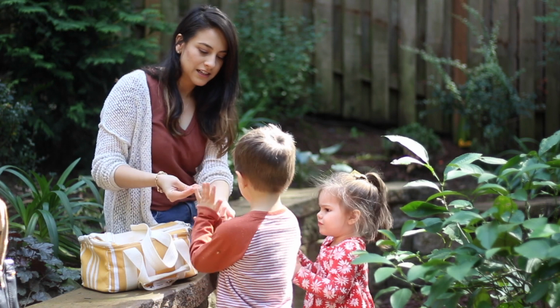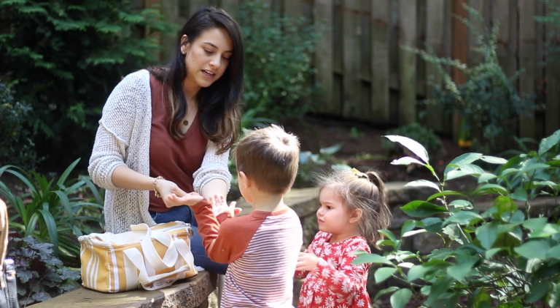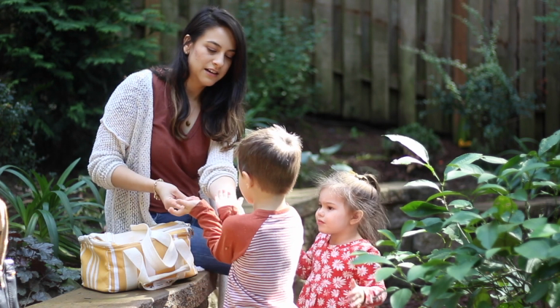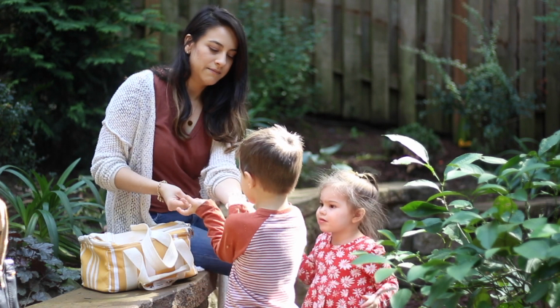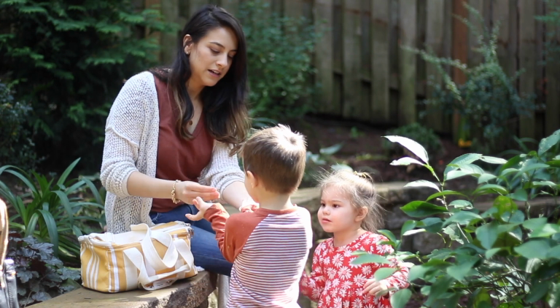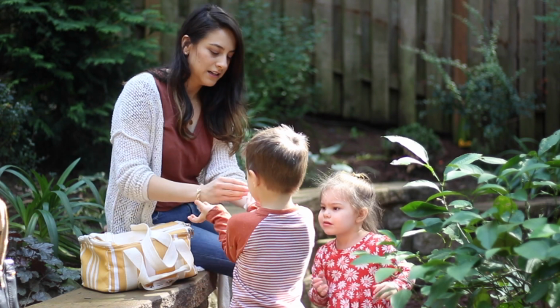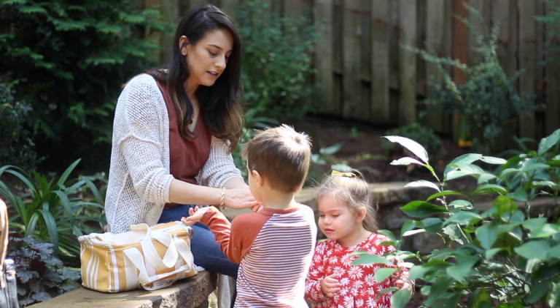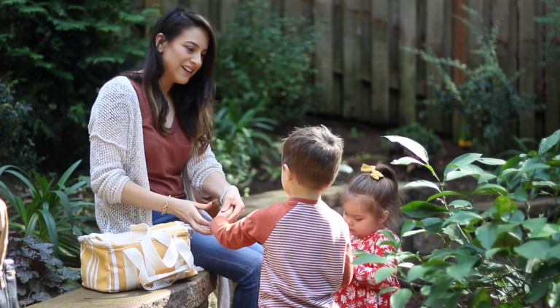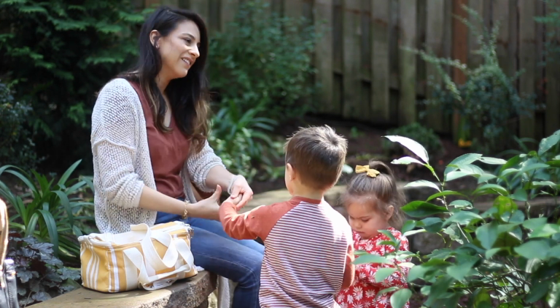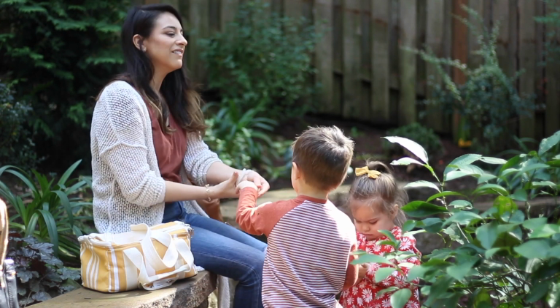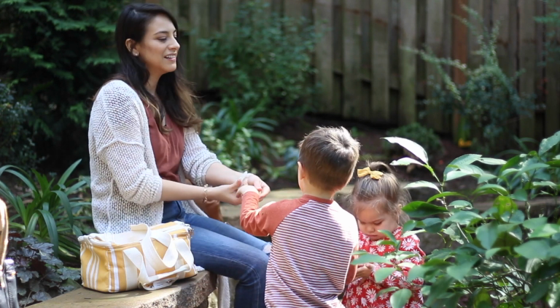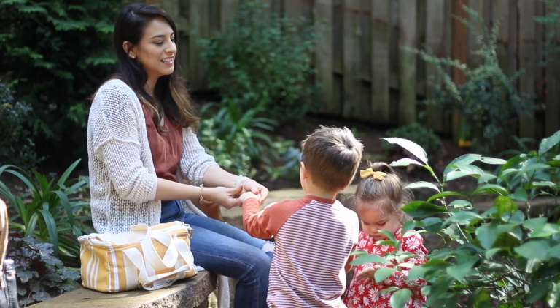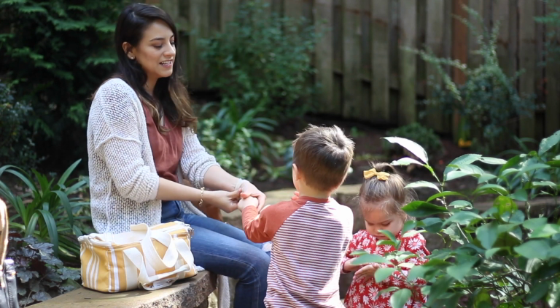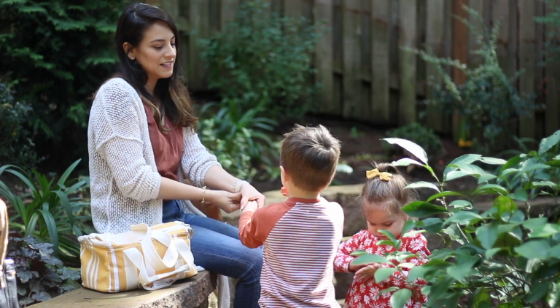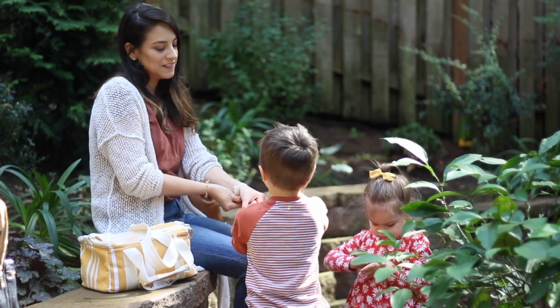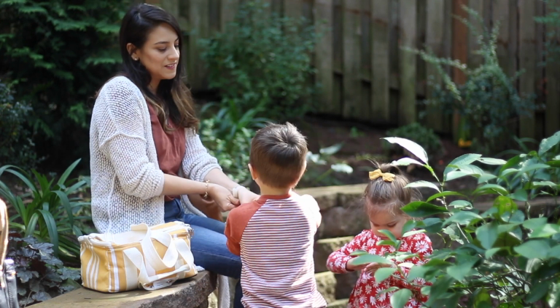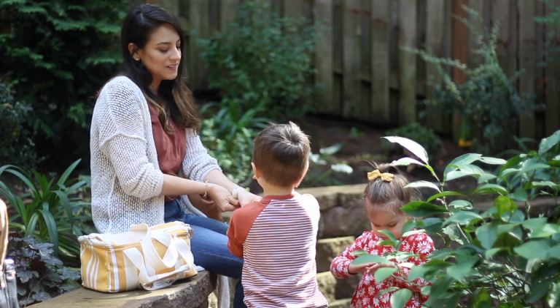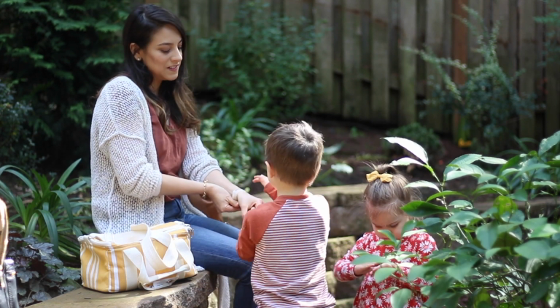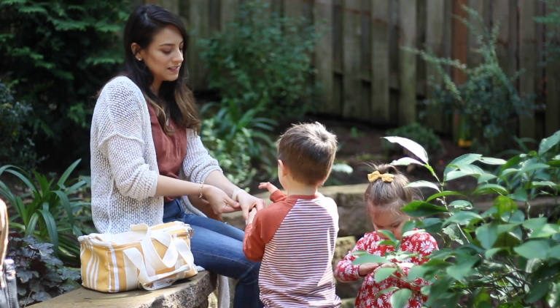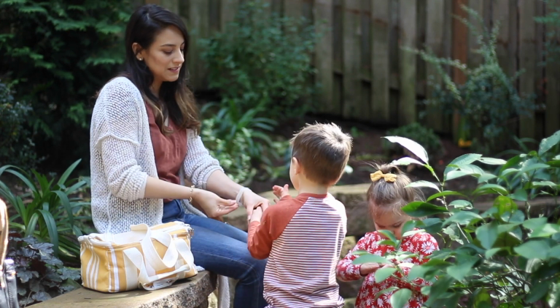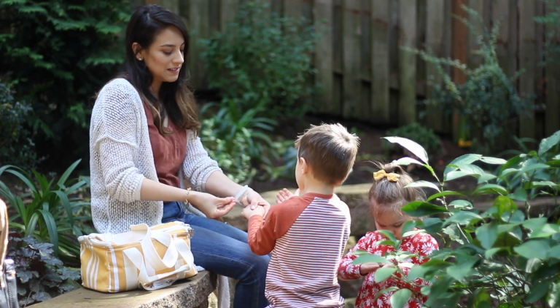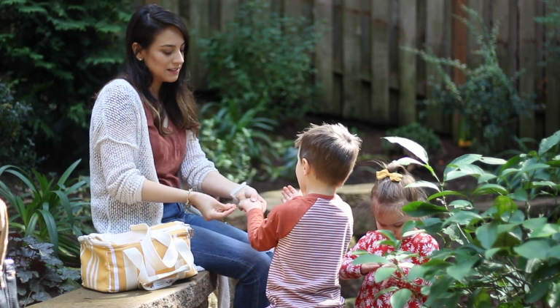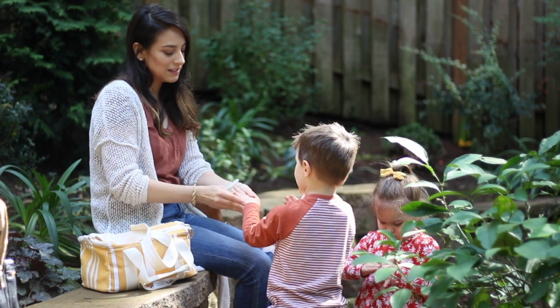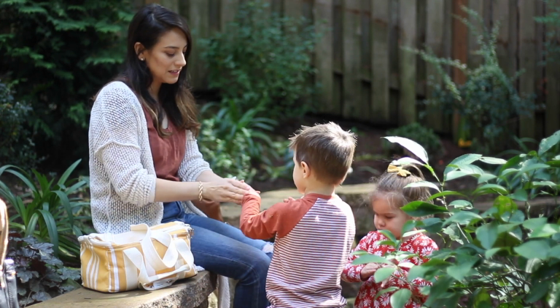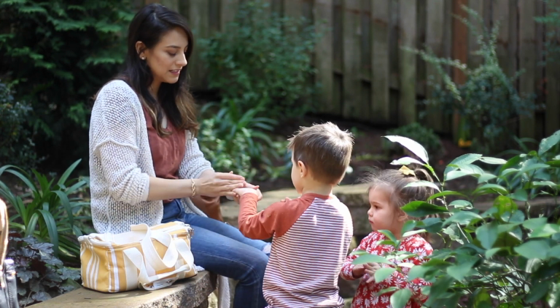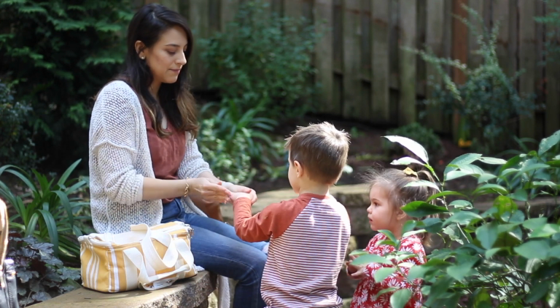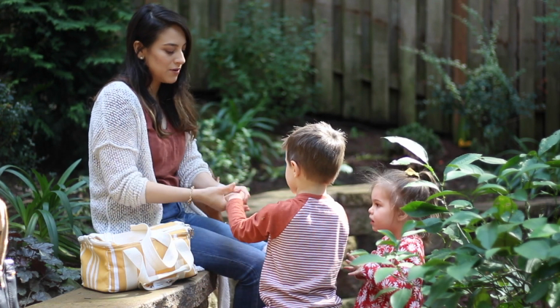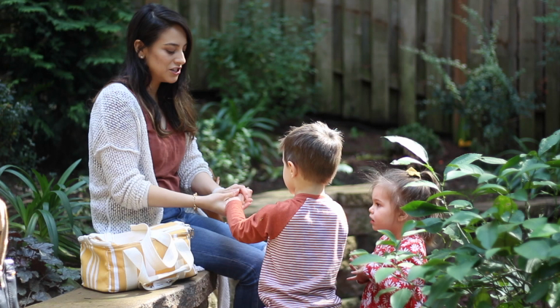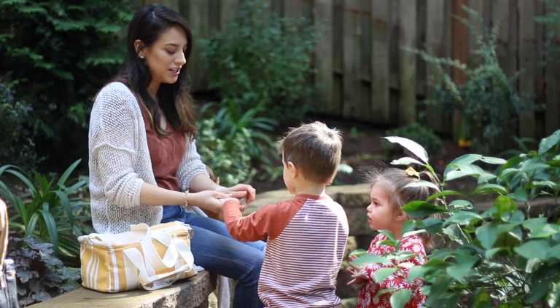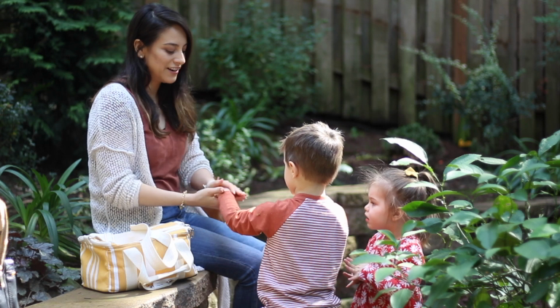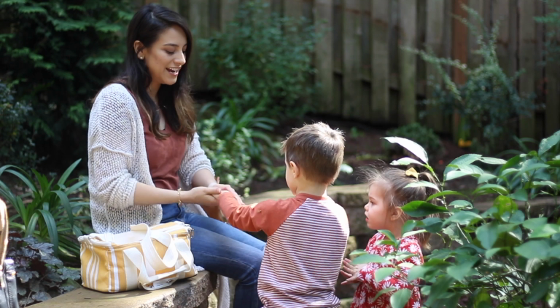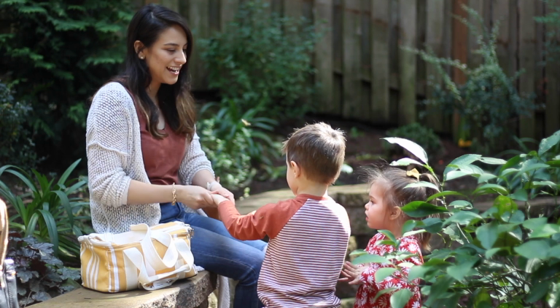Hey, come here. Oh hey — now I got some of that on my wrist here.